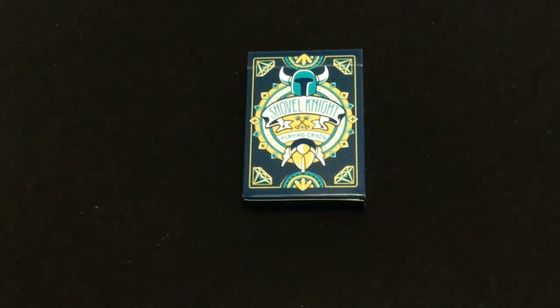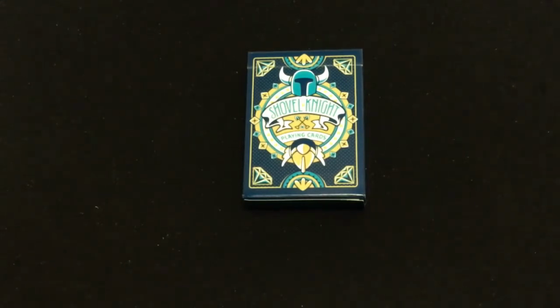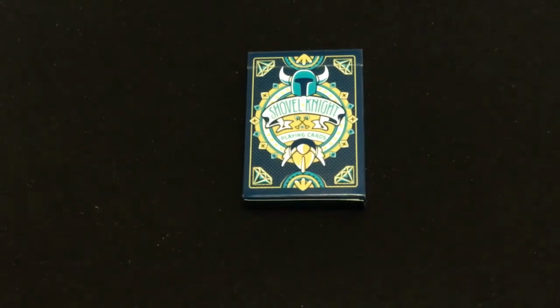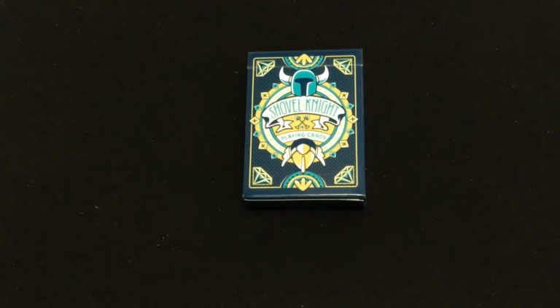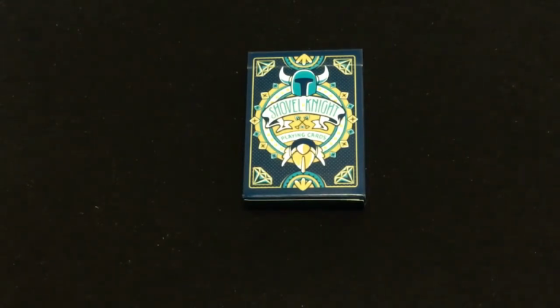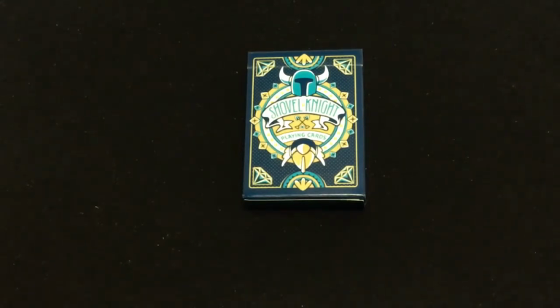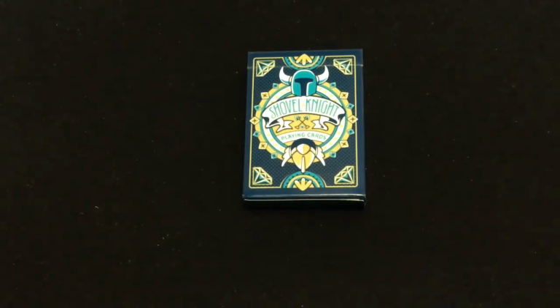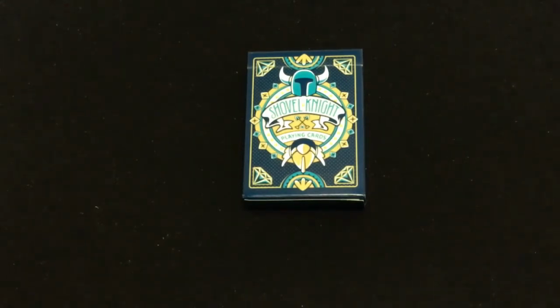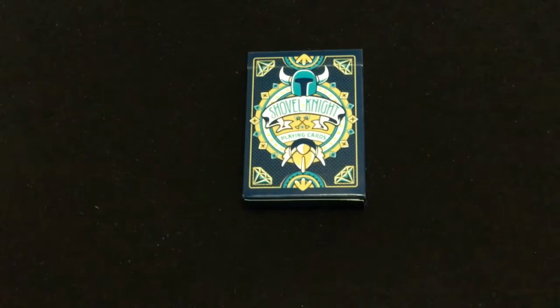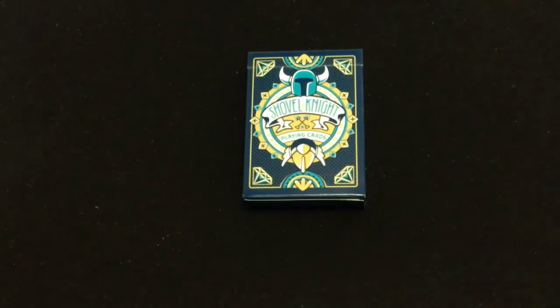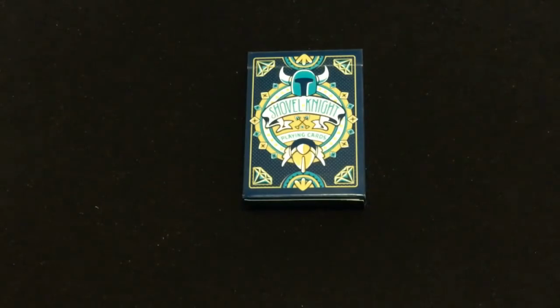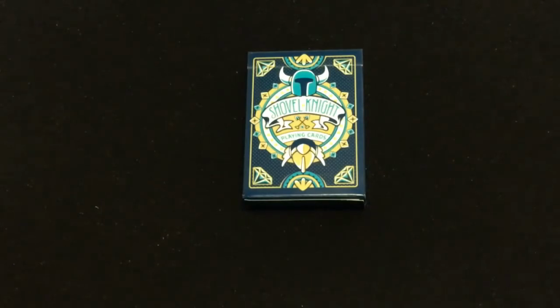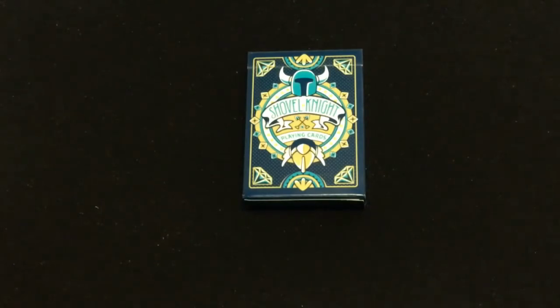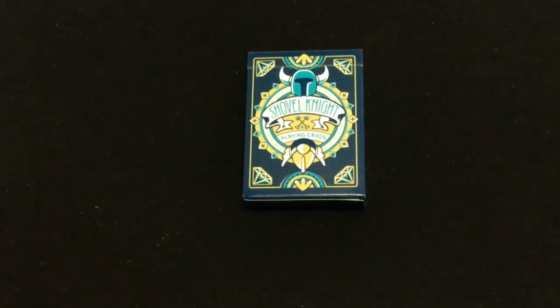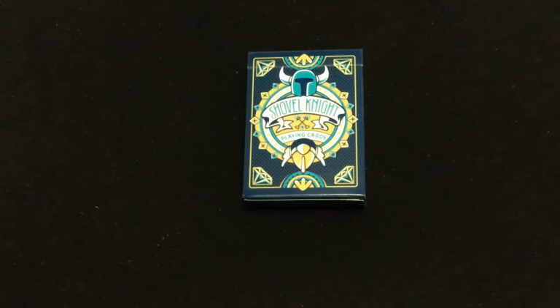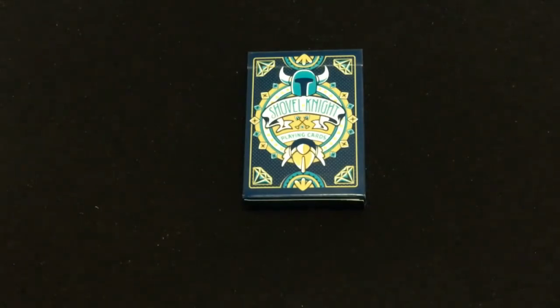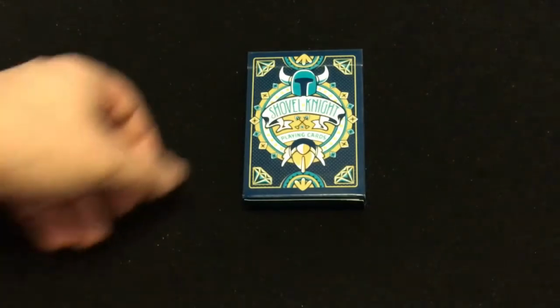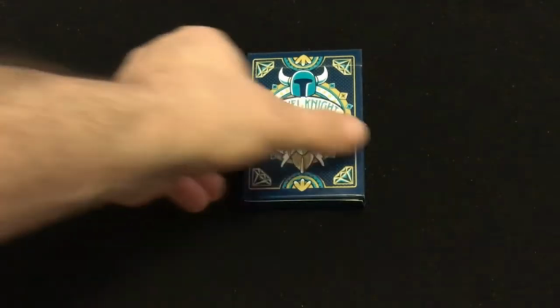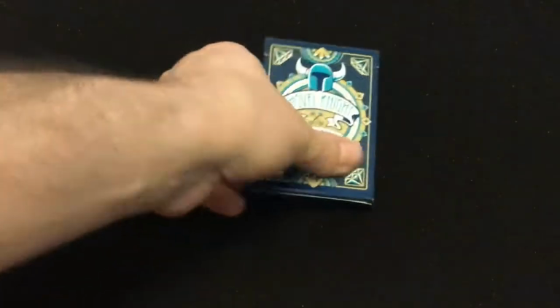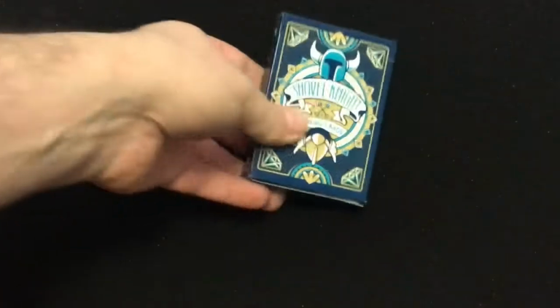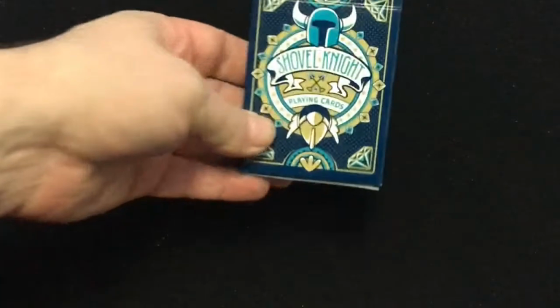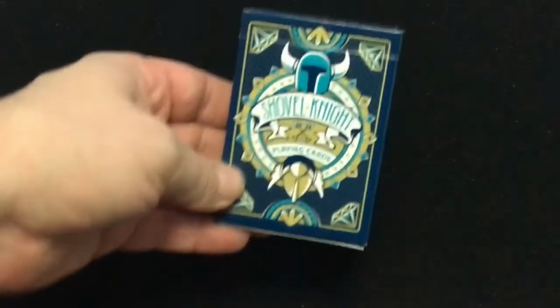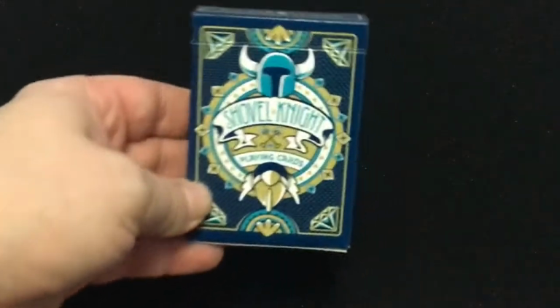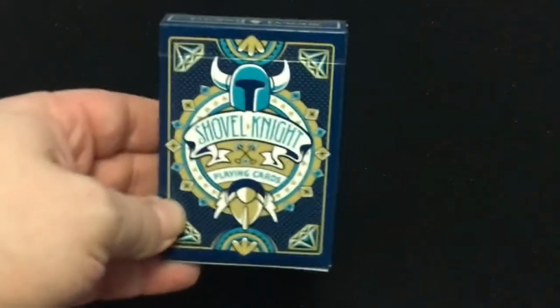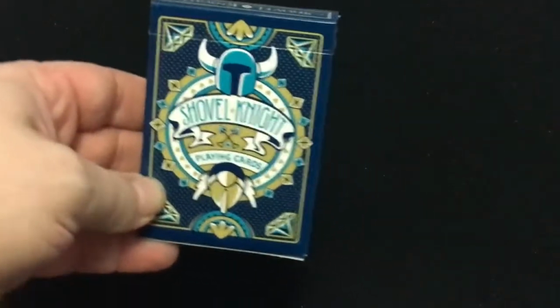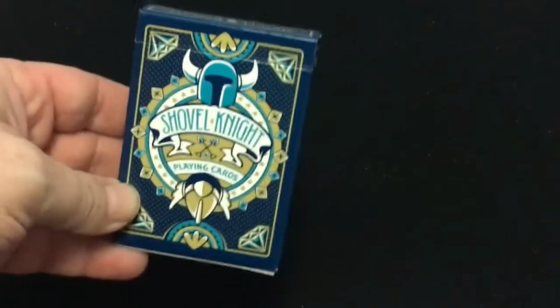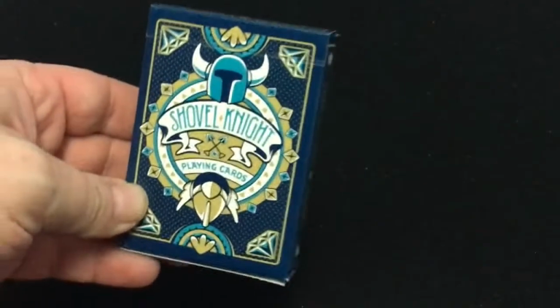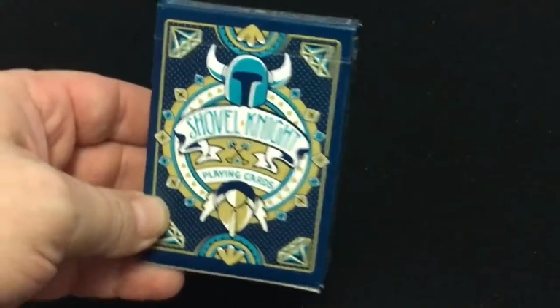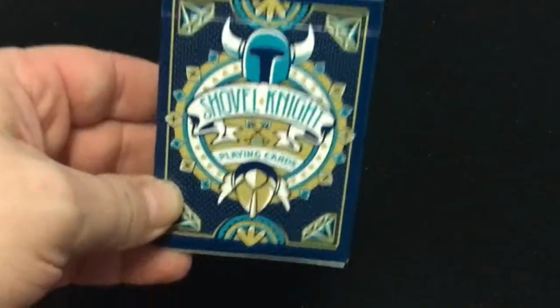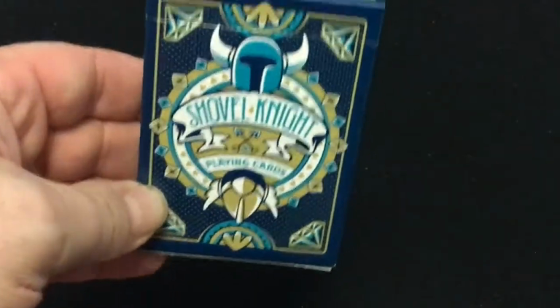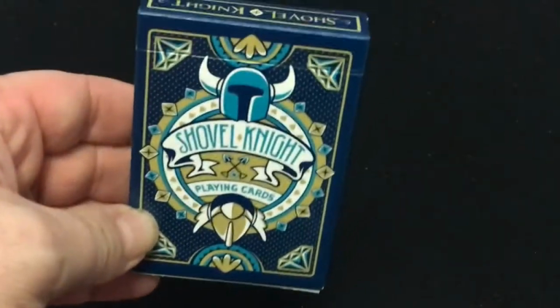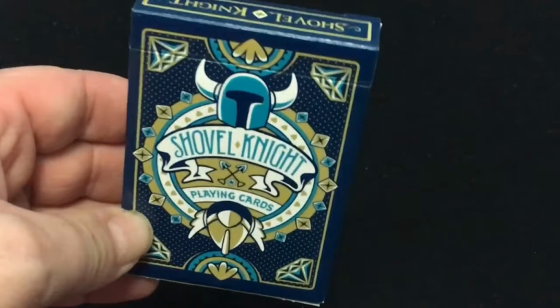I don't know much about Subtle Knight. I believe it's some kind of a cartoon slash comic book series, whatever it is, and you can see some of that on the front.